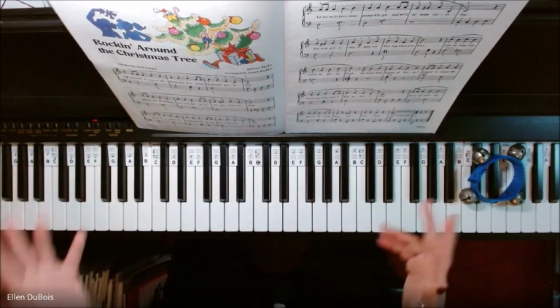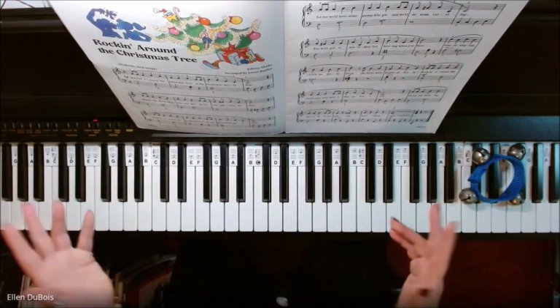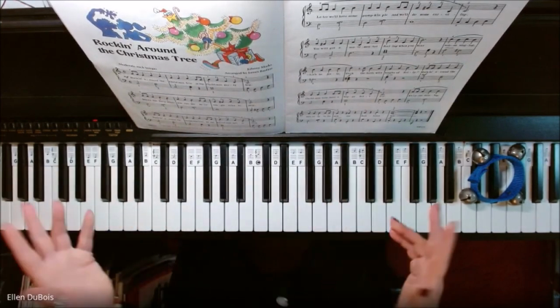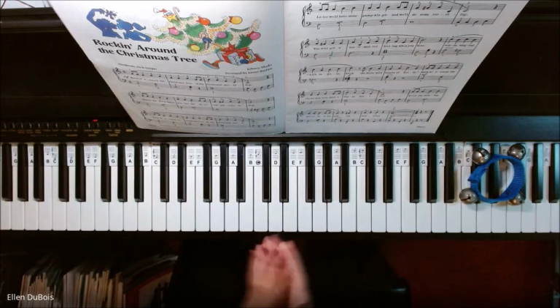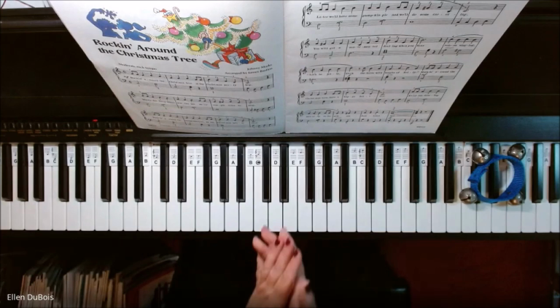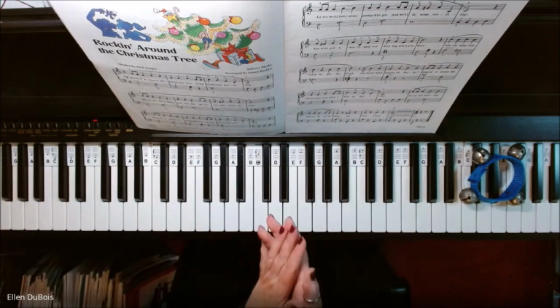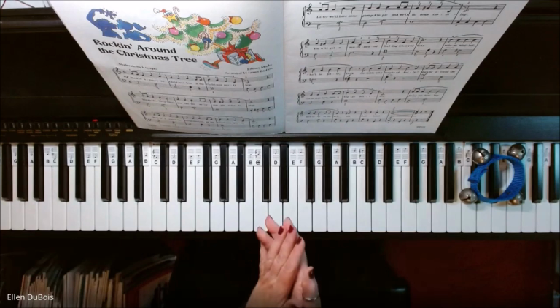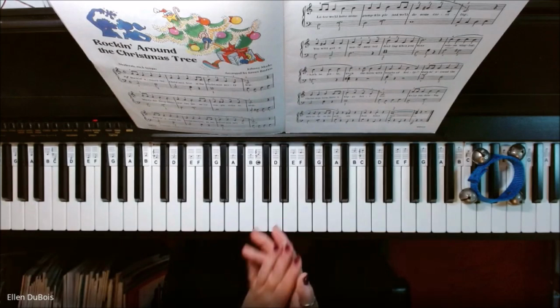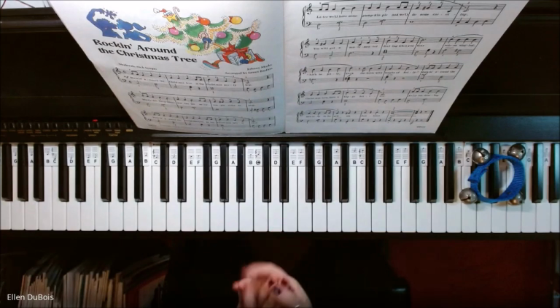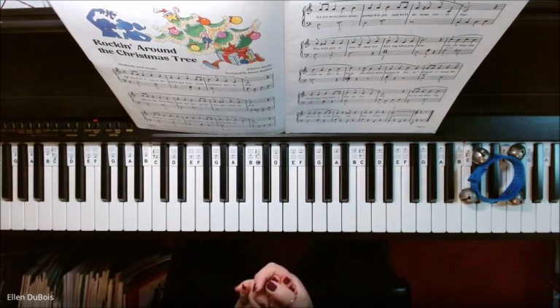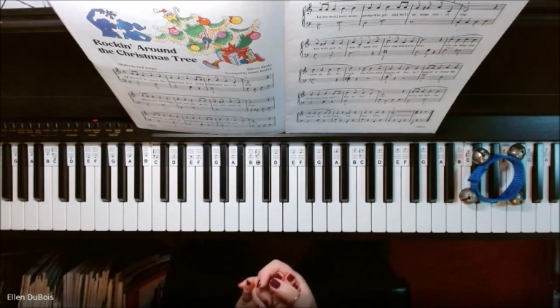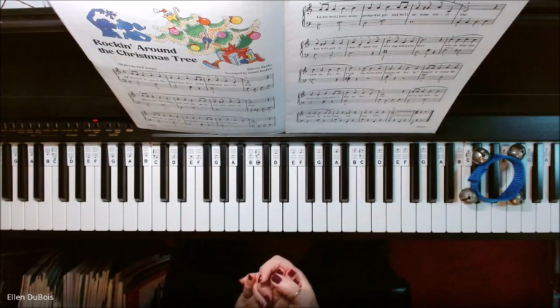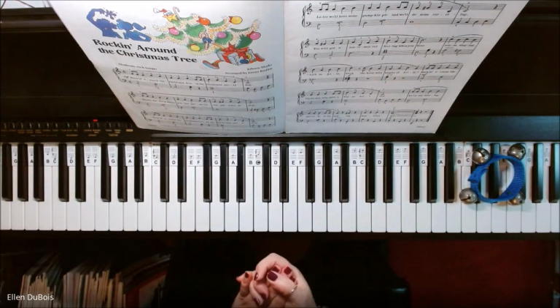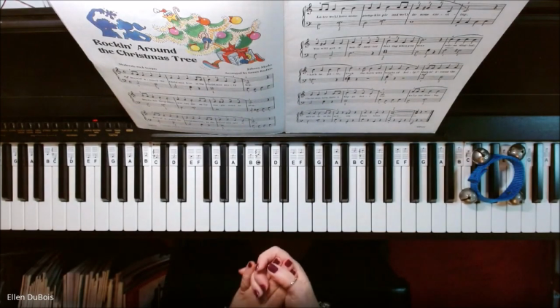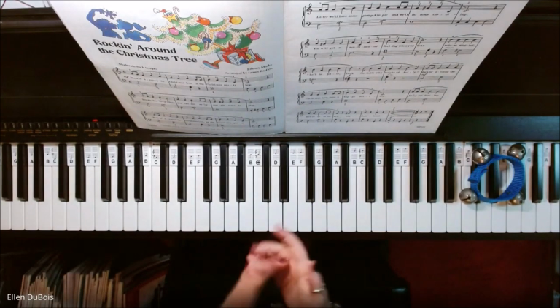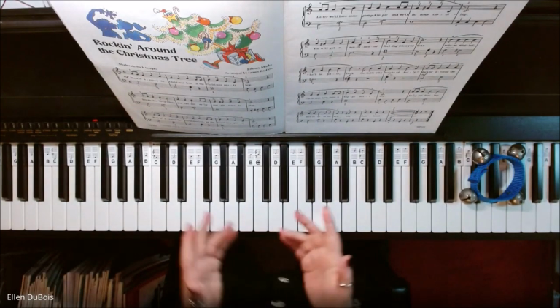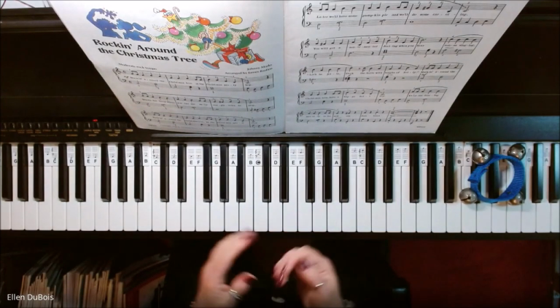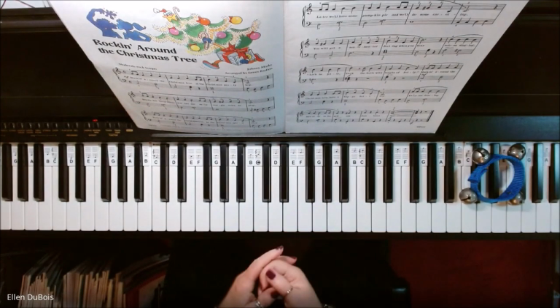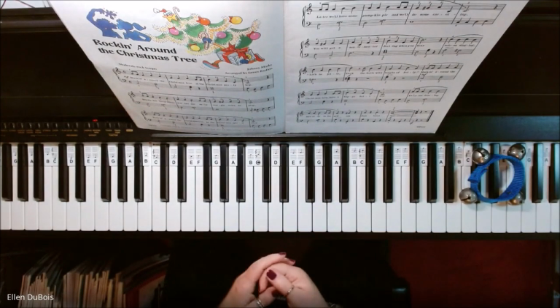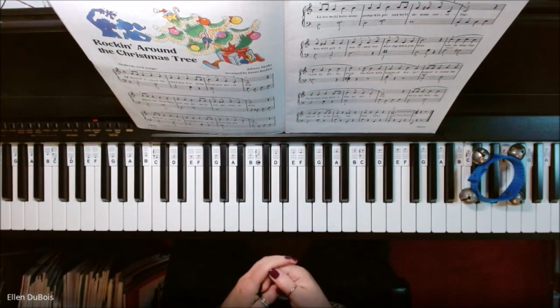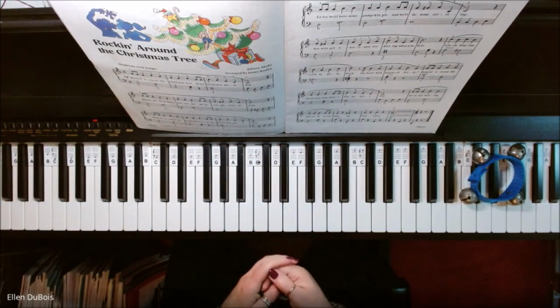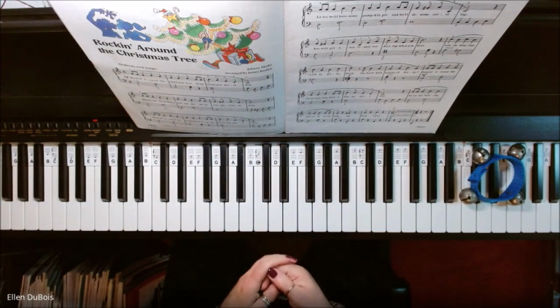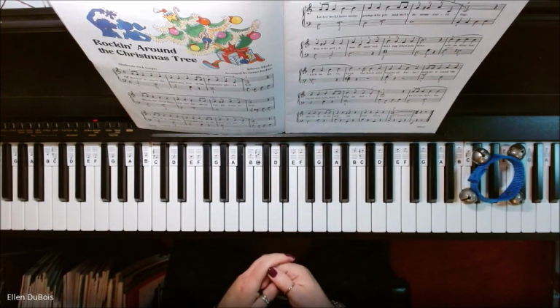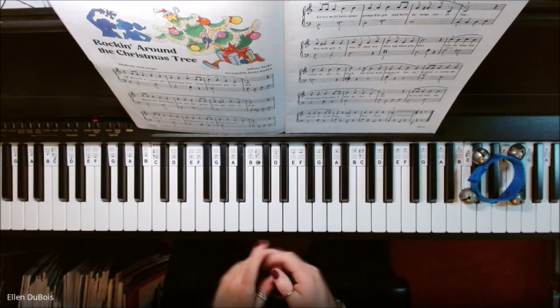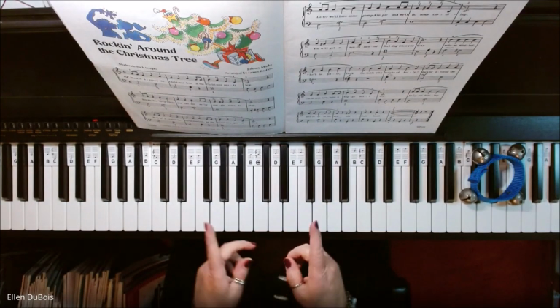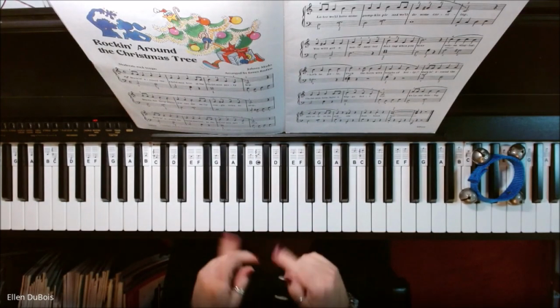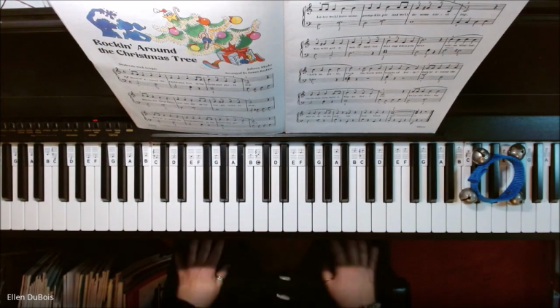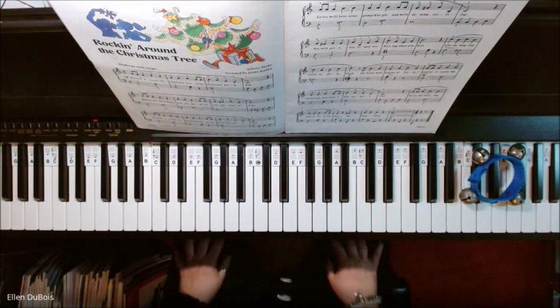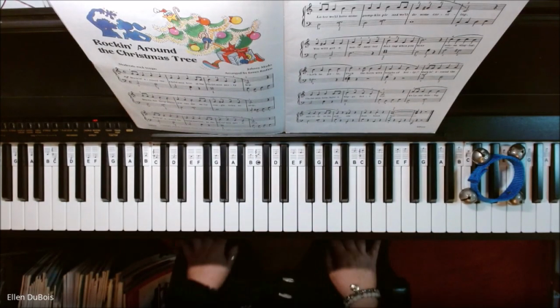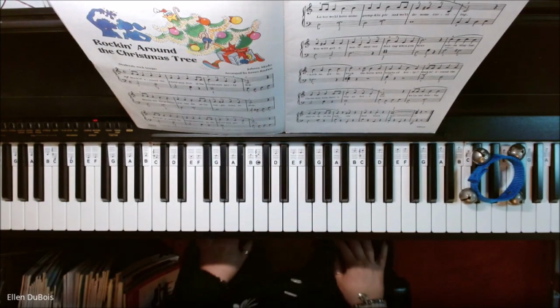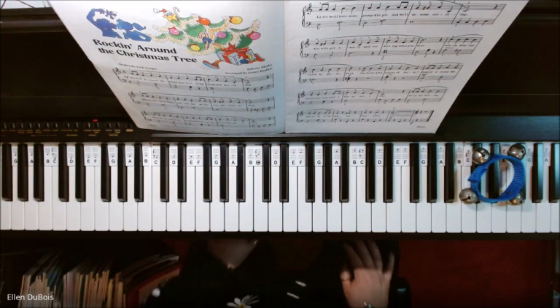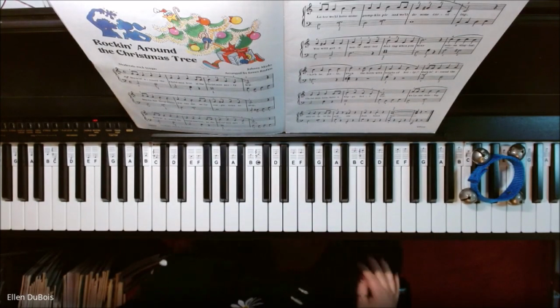And that's Rockin' Around the Christmas Tree, a fun piece. Thanks, I'll see you next time.